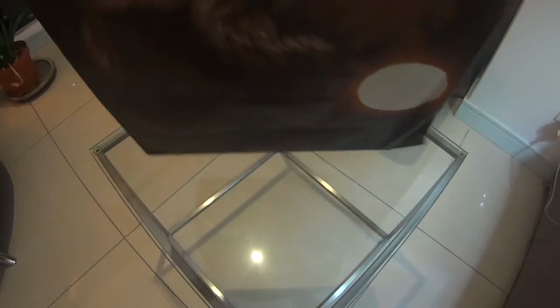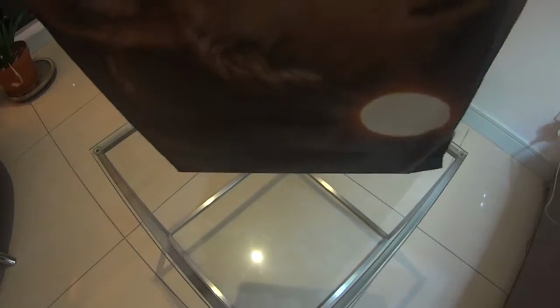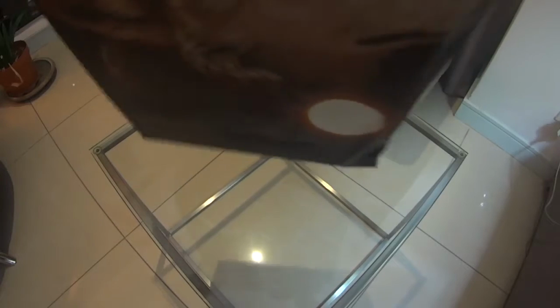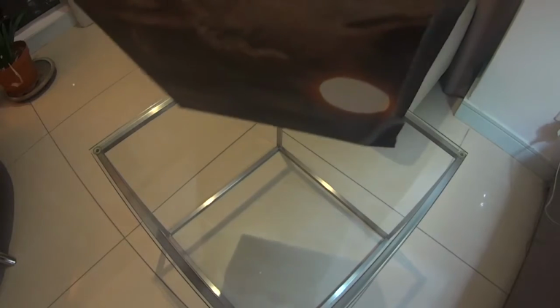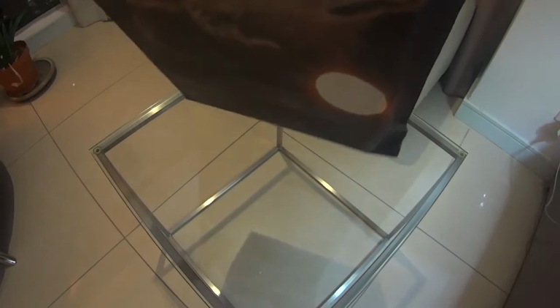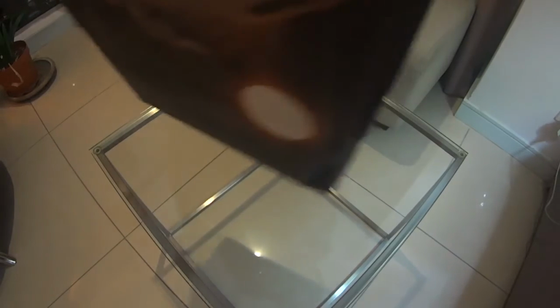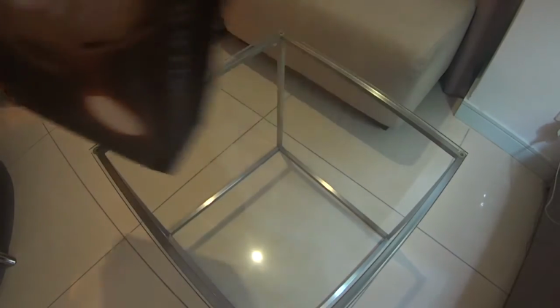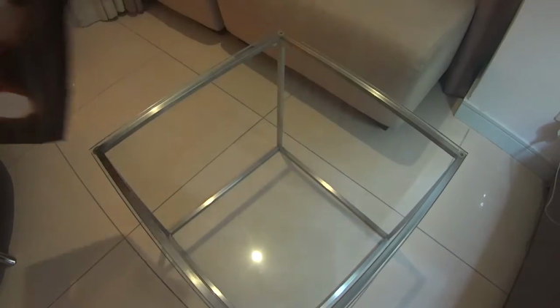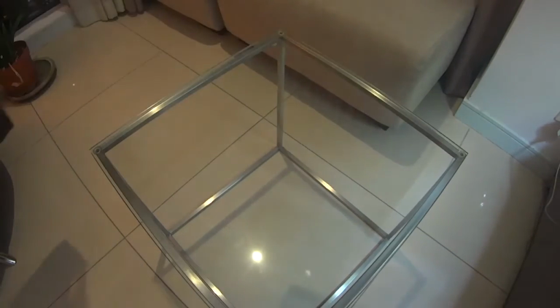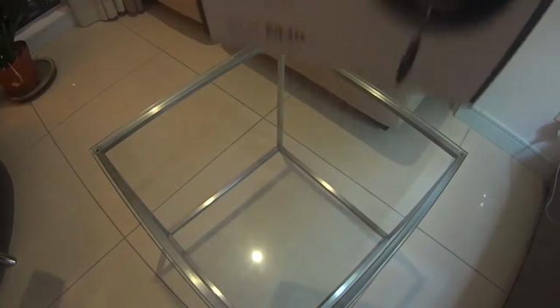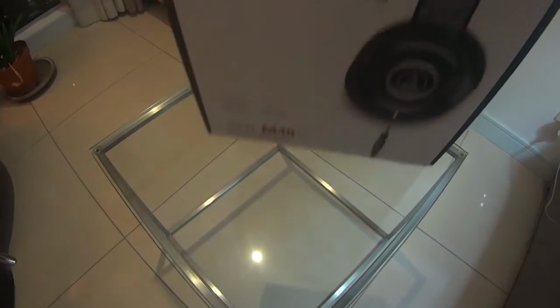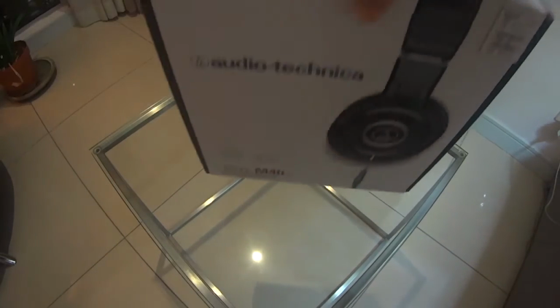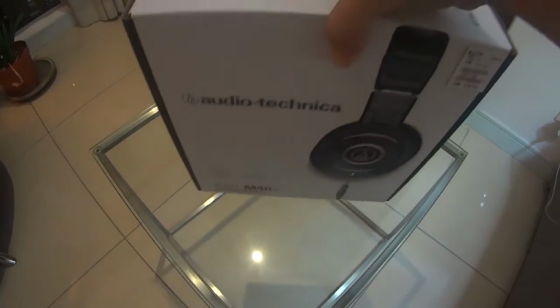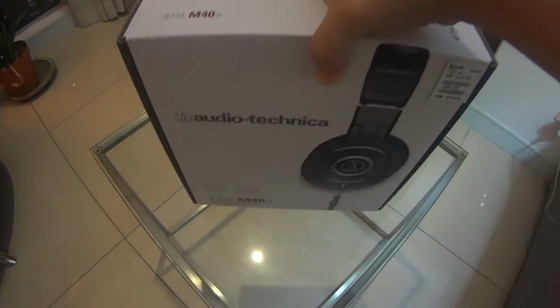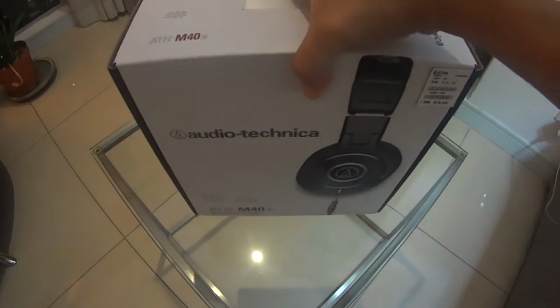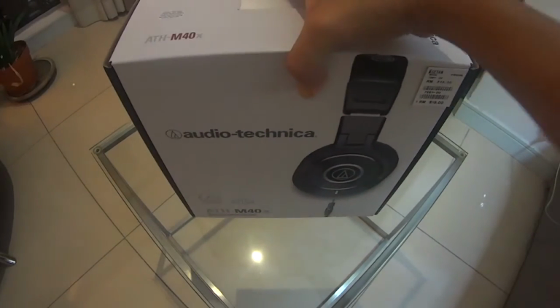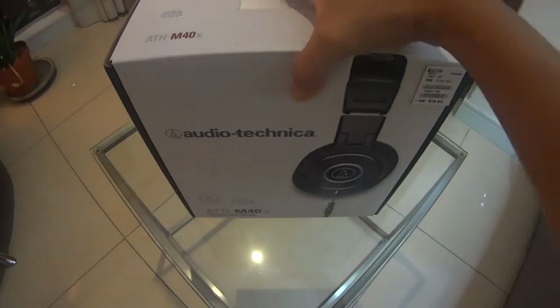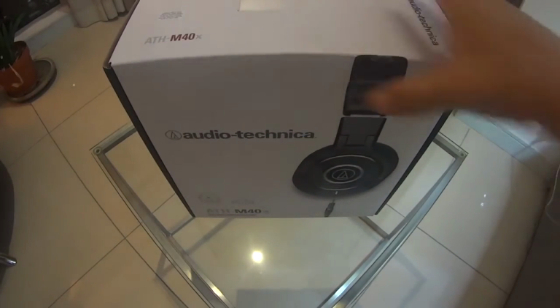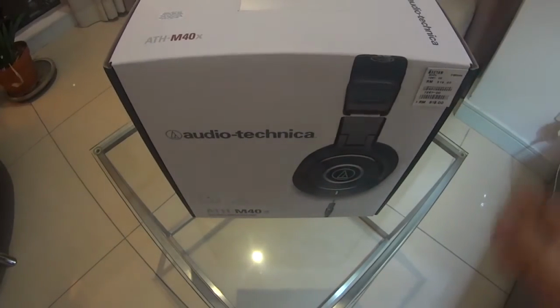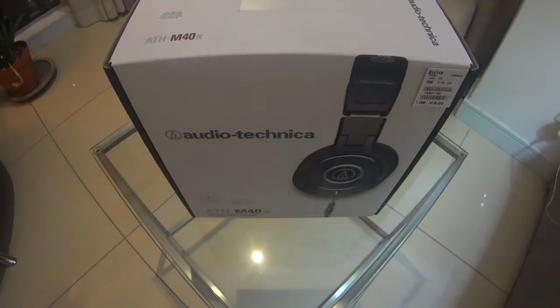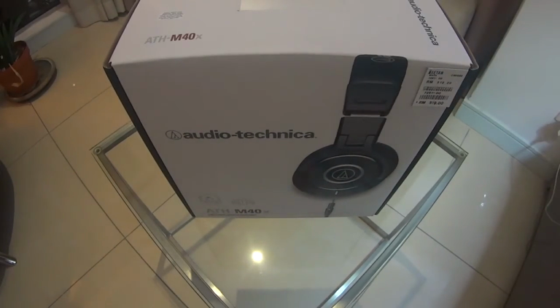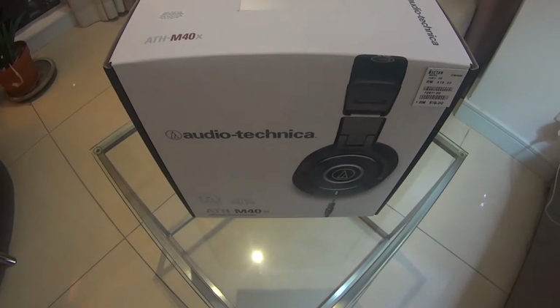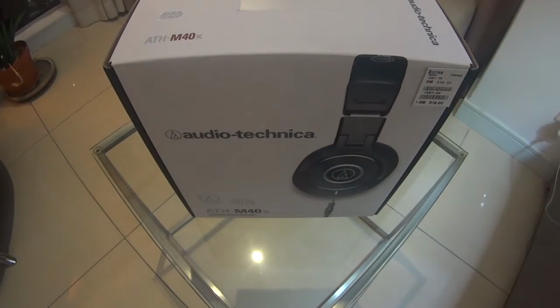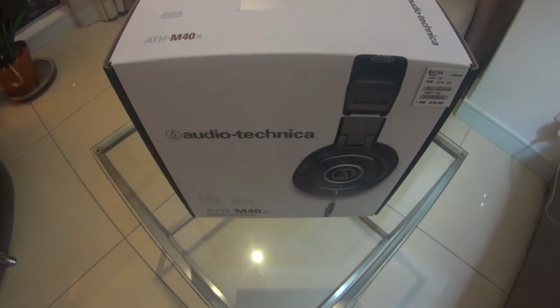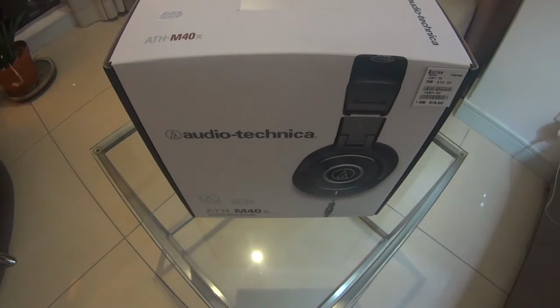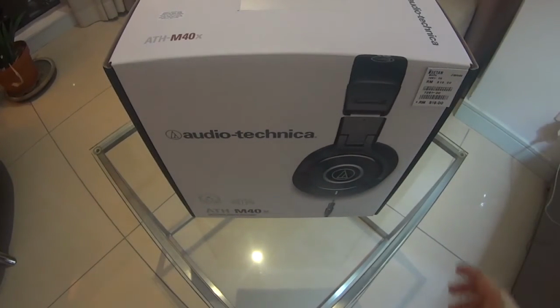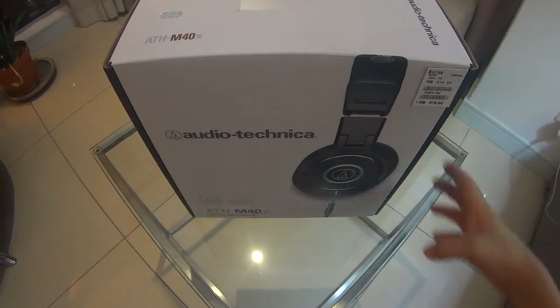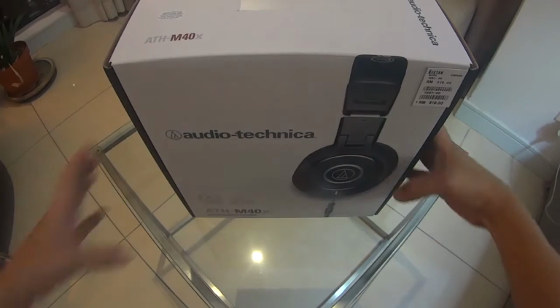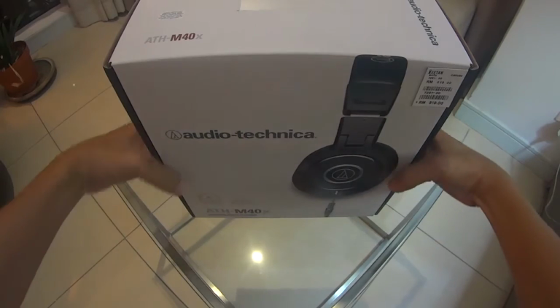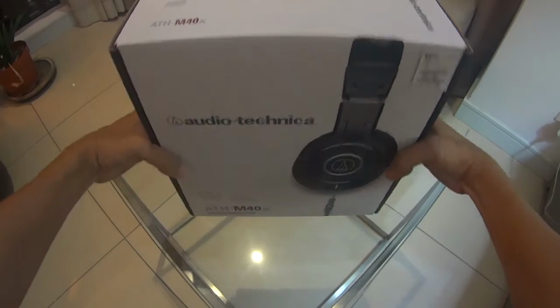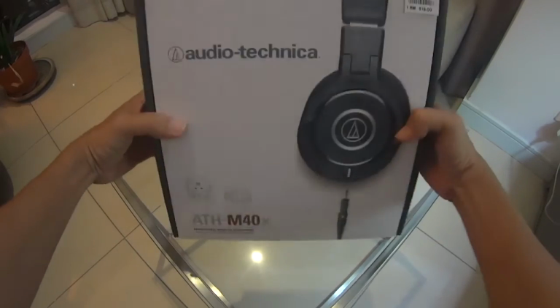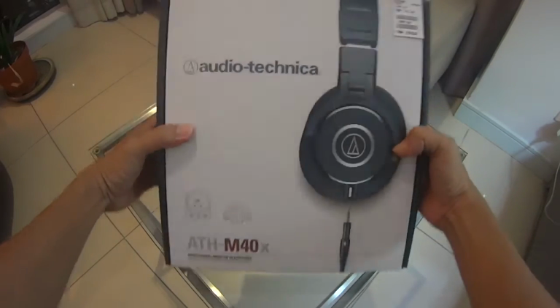Hello everyone, this is the unboxing and review of the Audio-Technica ATH-M40X headphones.